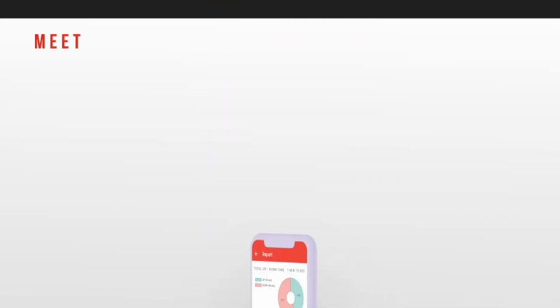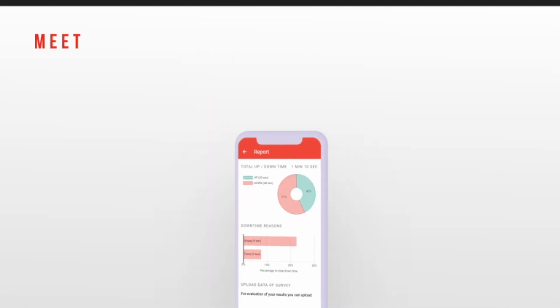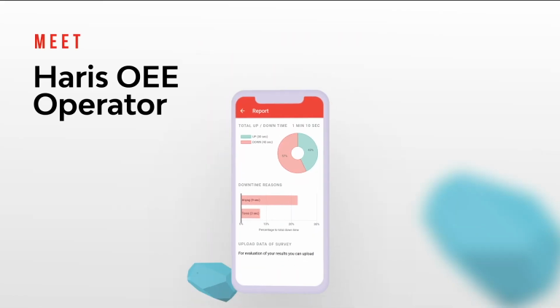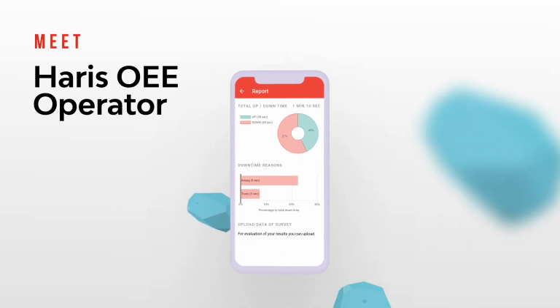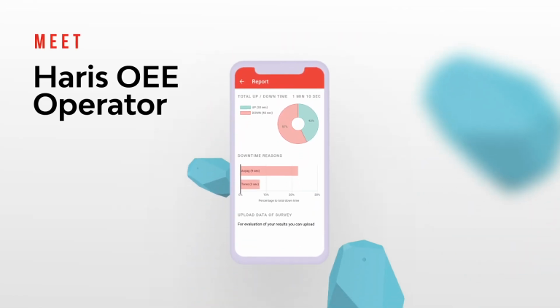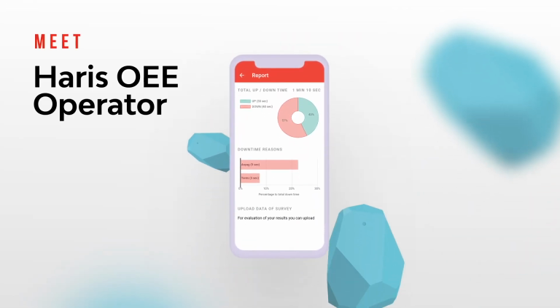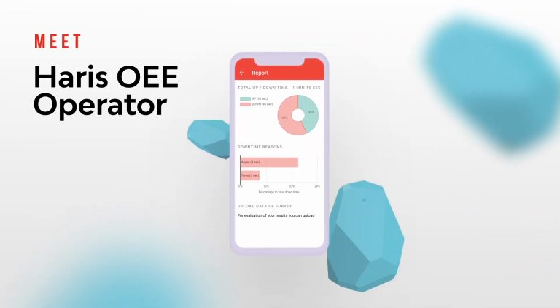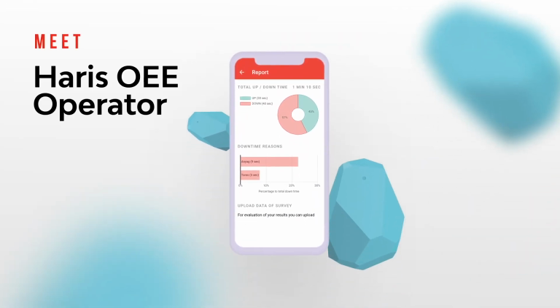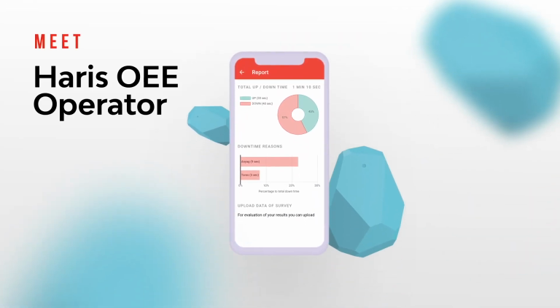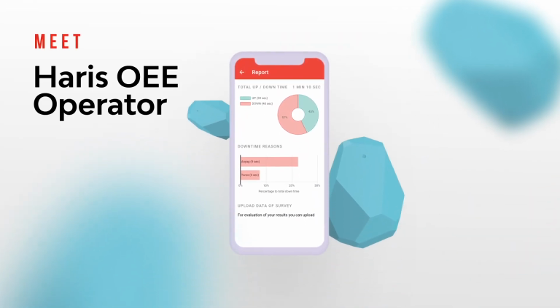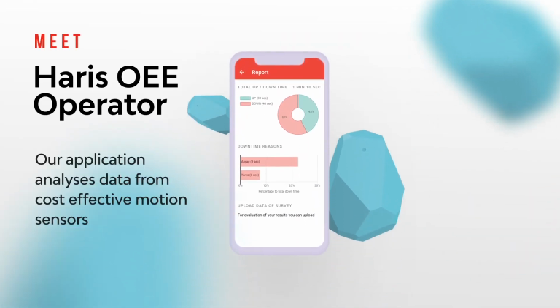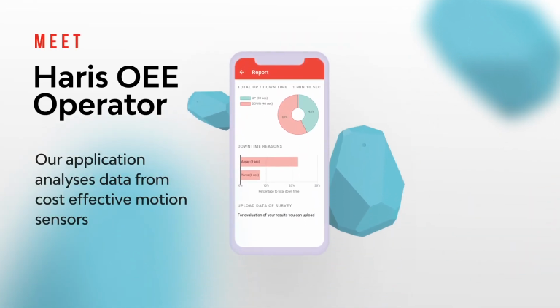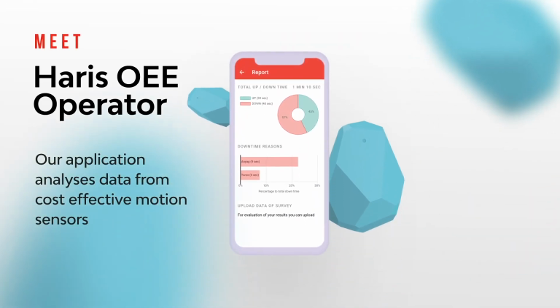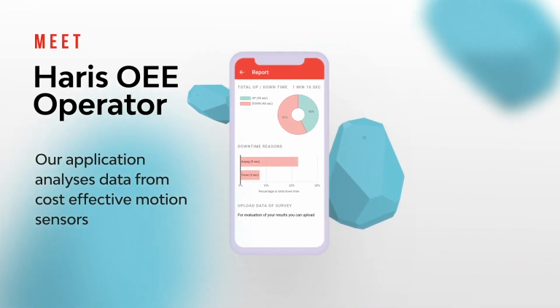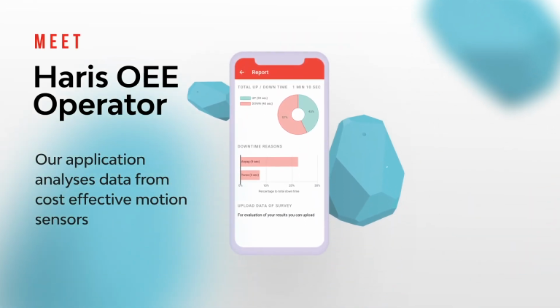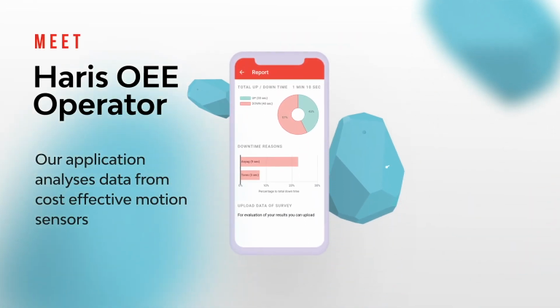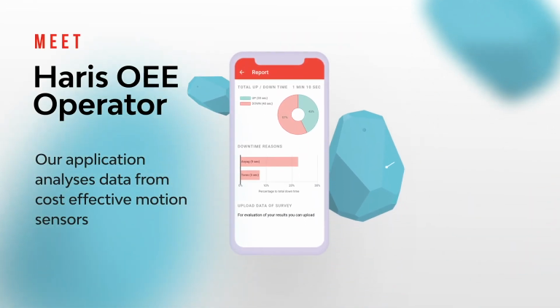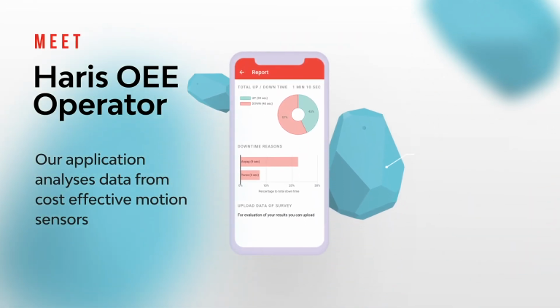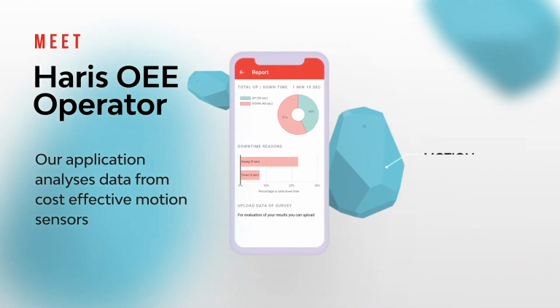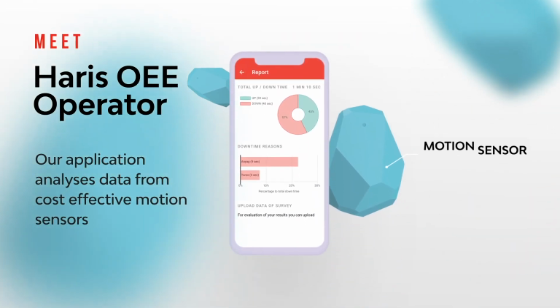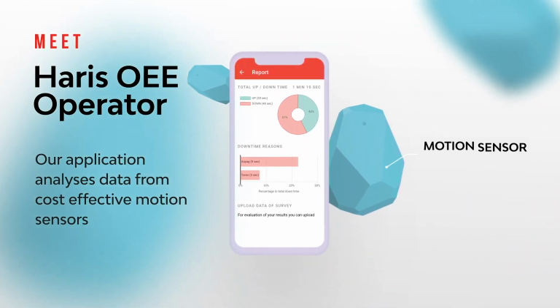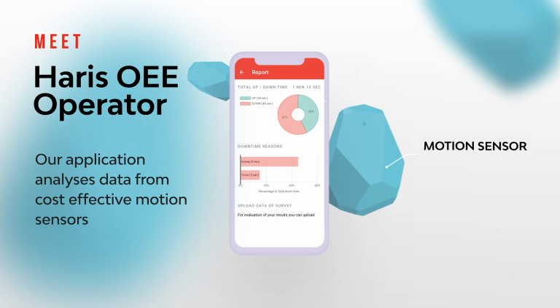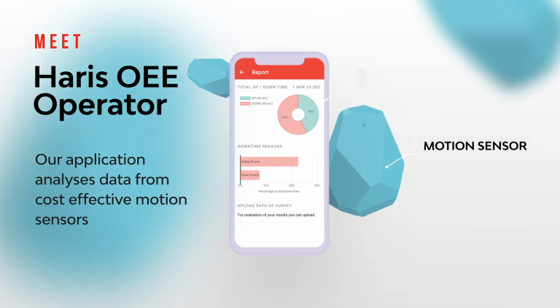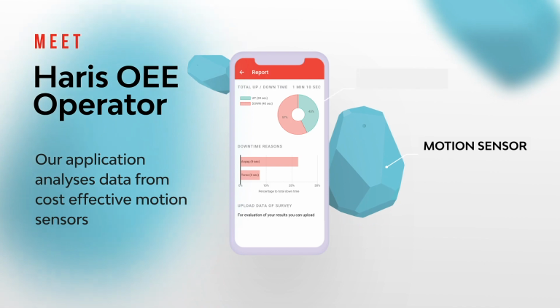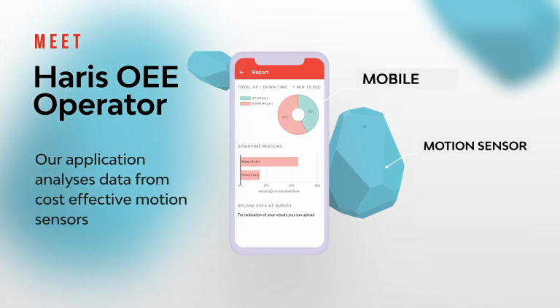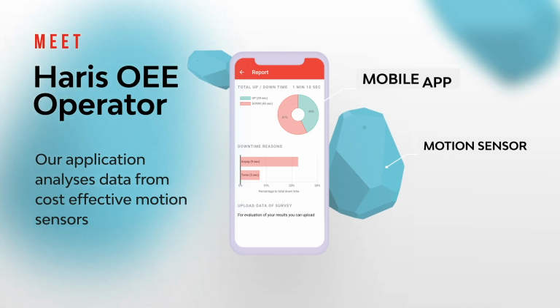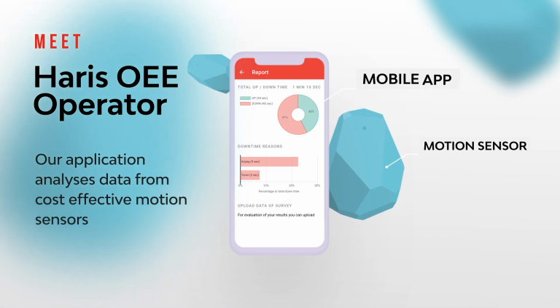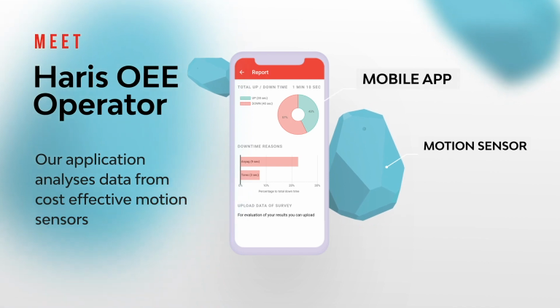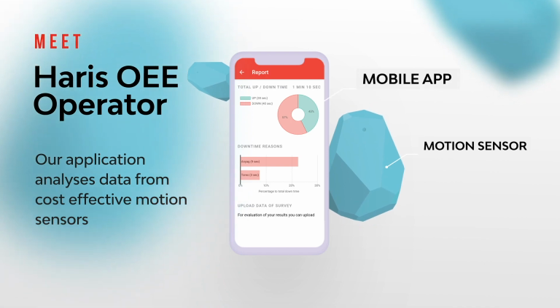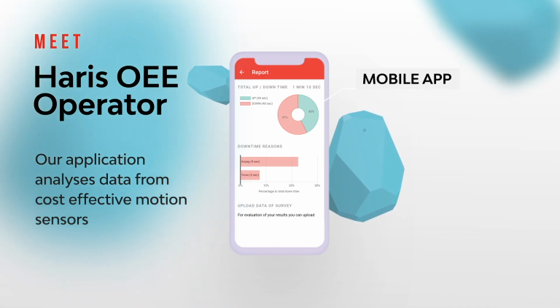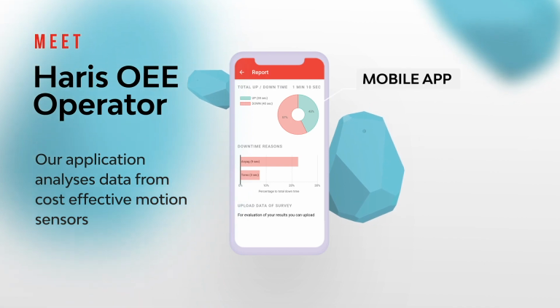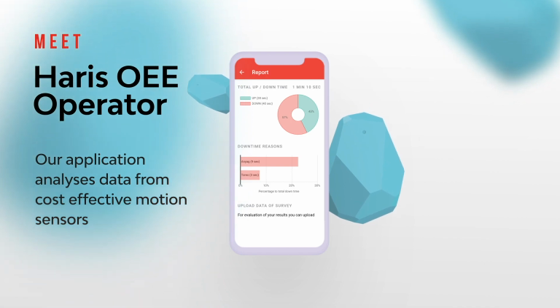Meet Harris OEE Operator. Our application analyses data from cost-effective motion sensors.